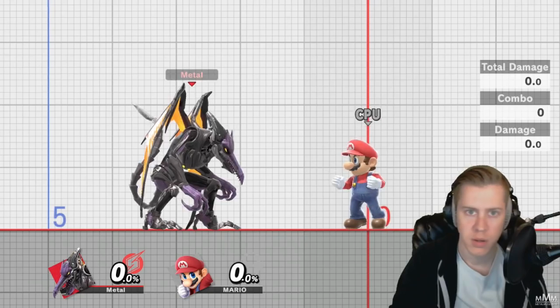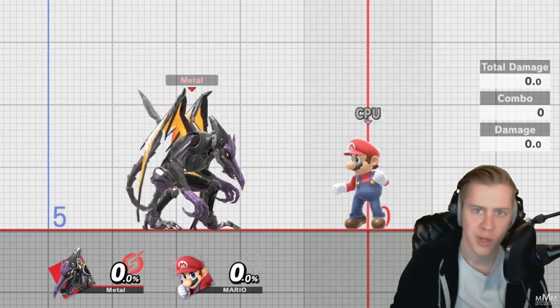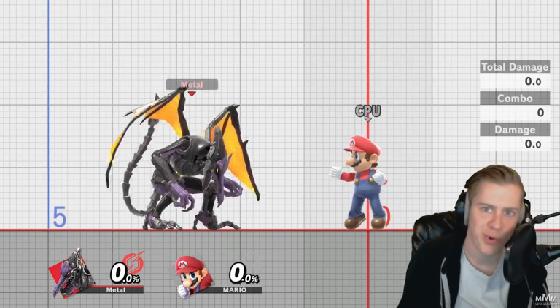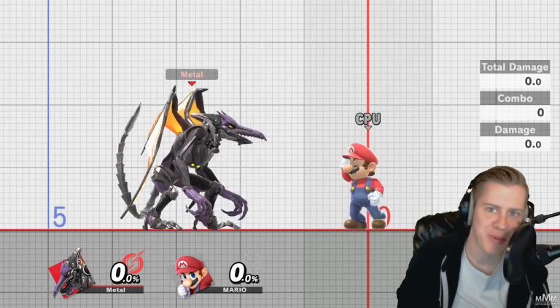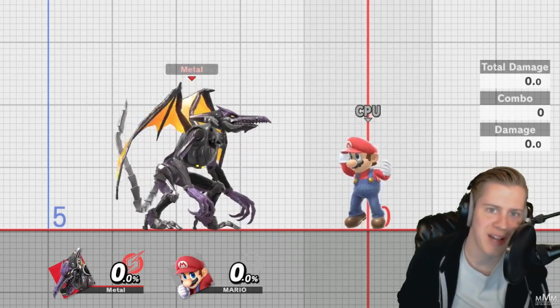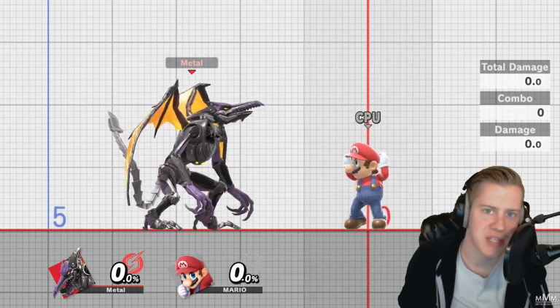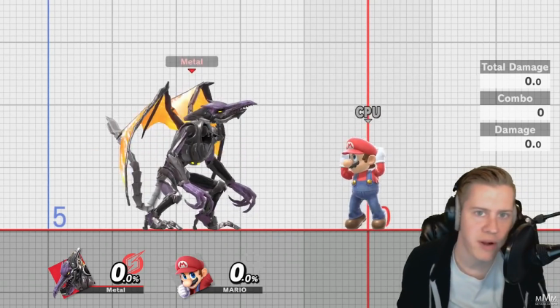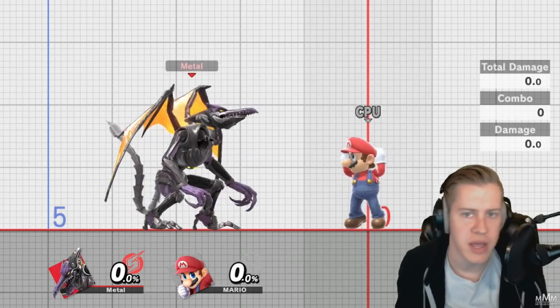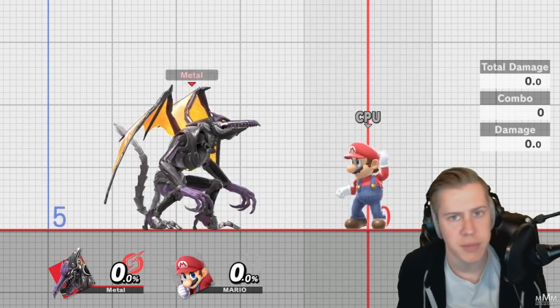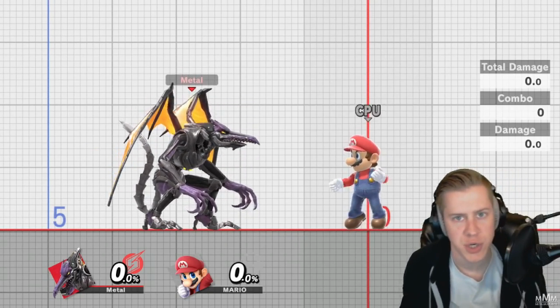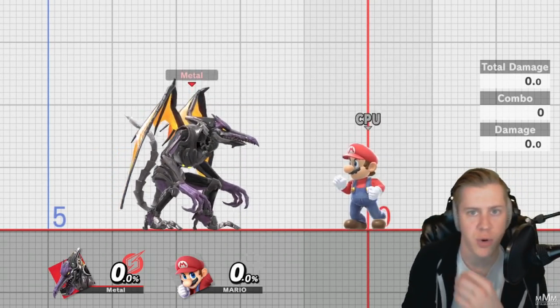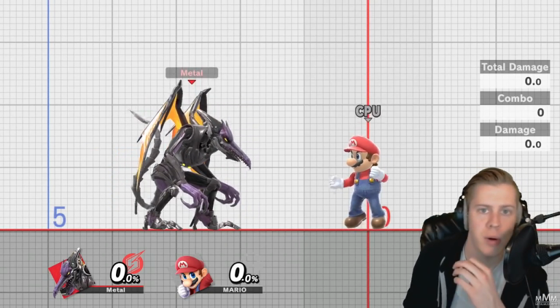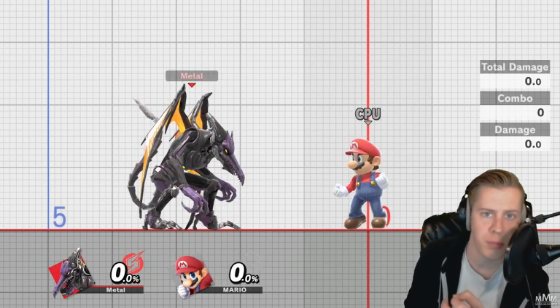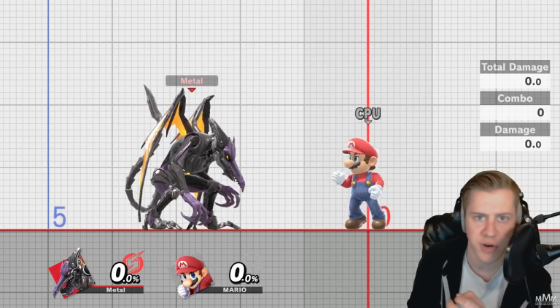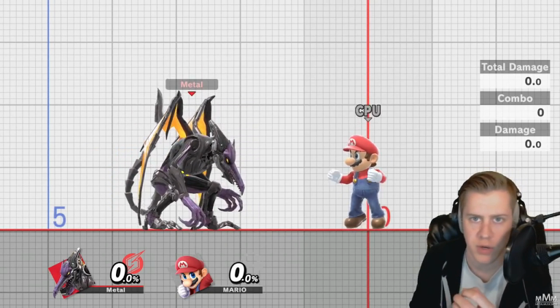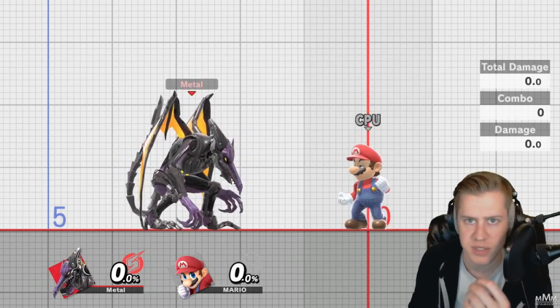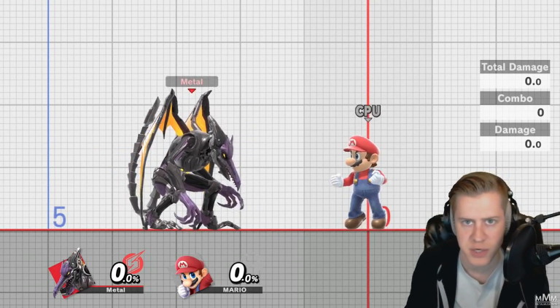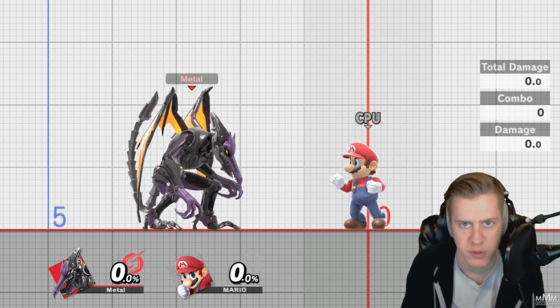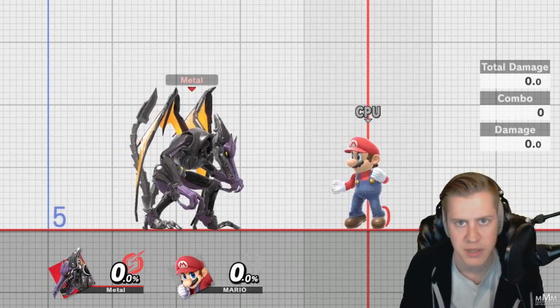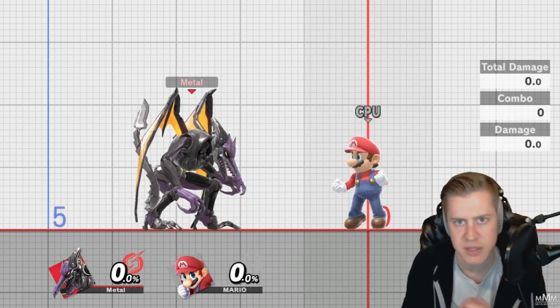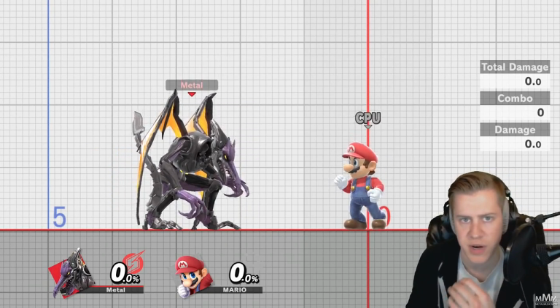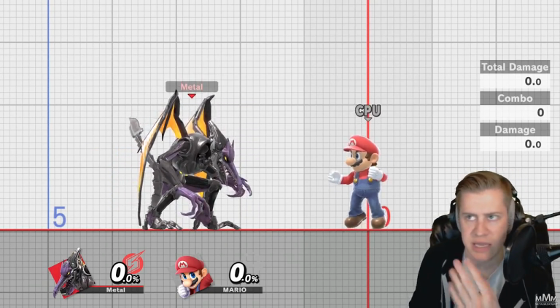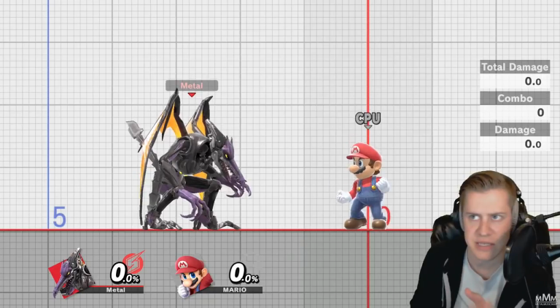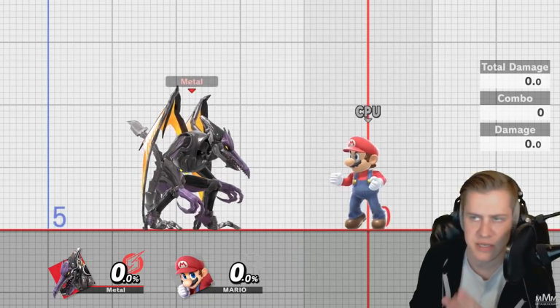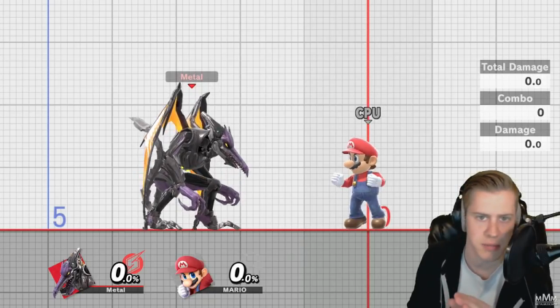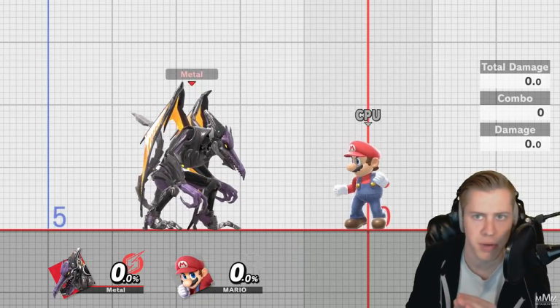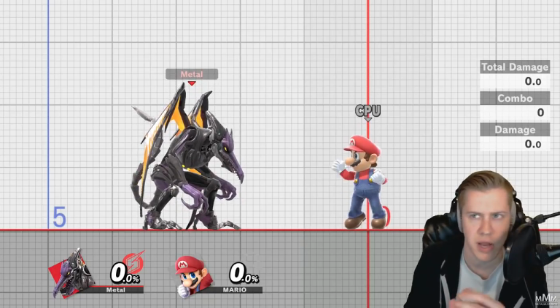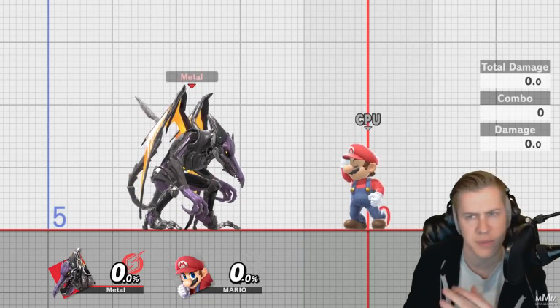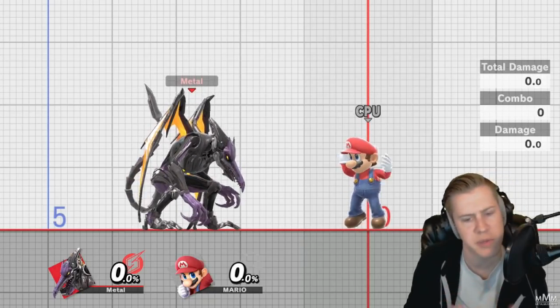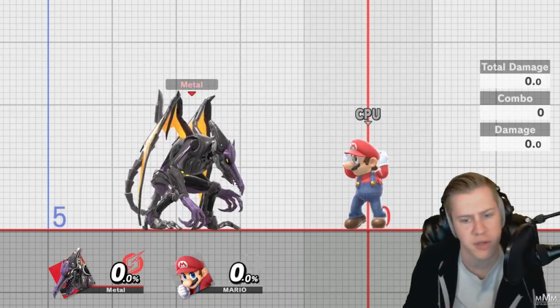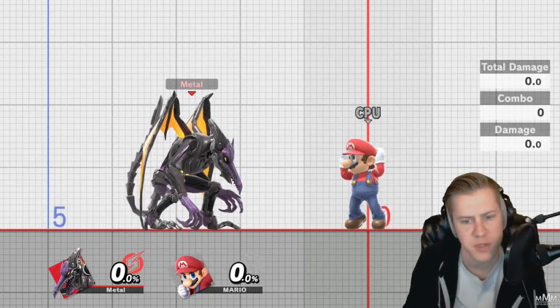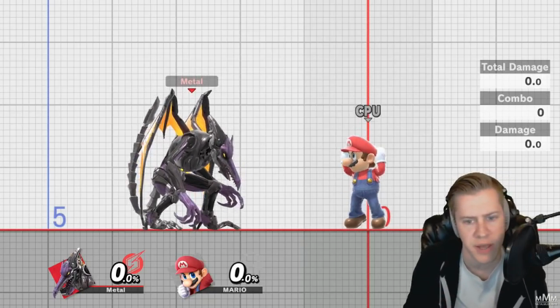What's up guys, it's Metal, and I'm going to show you how hold buffering works in Smash Ultimate. It's a very easy system, but a lot of people seem a little confused by it.